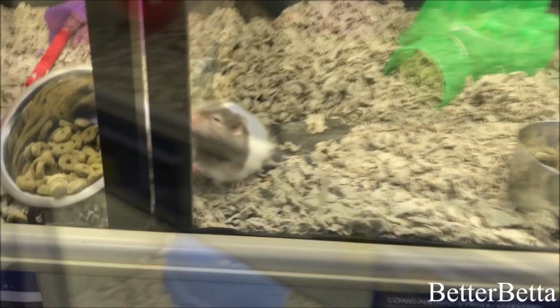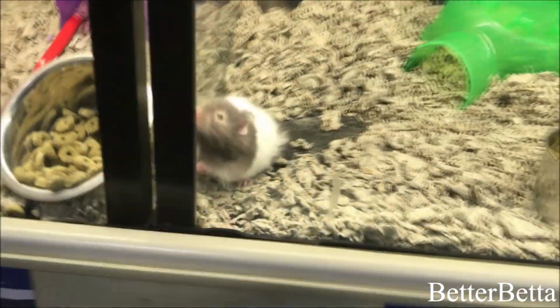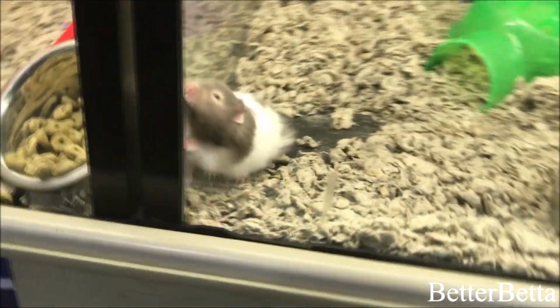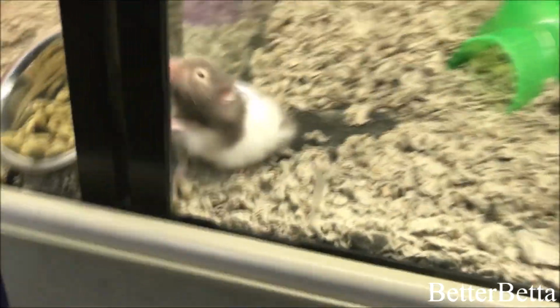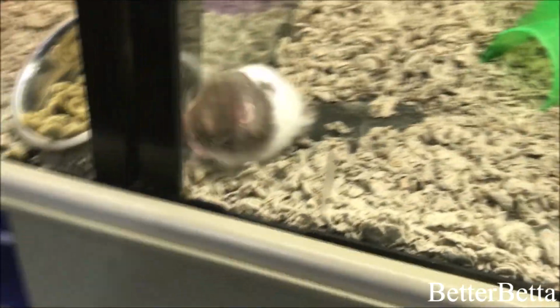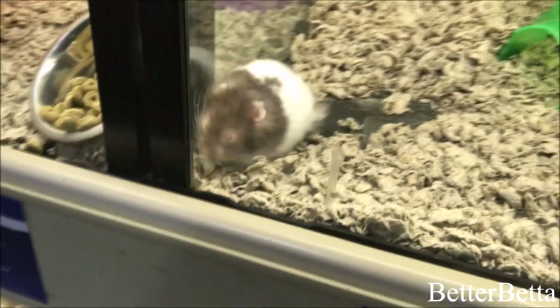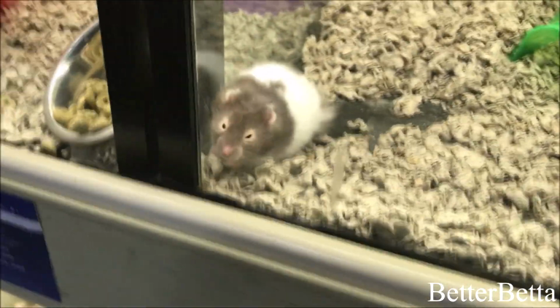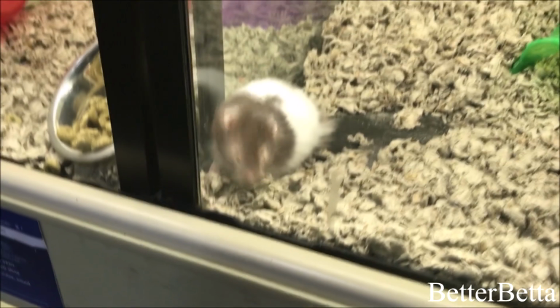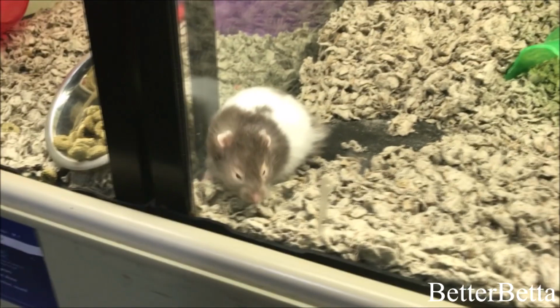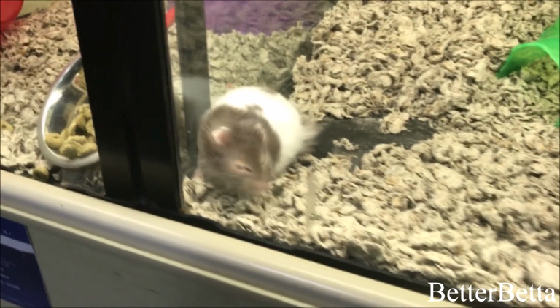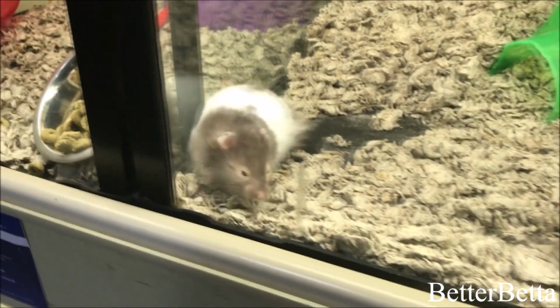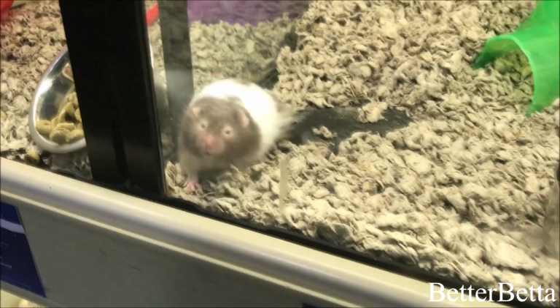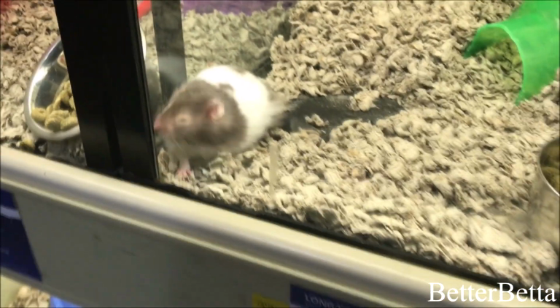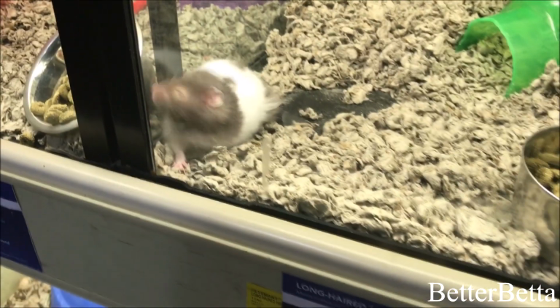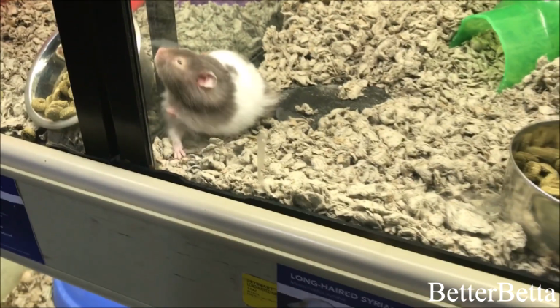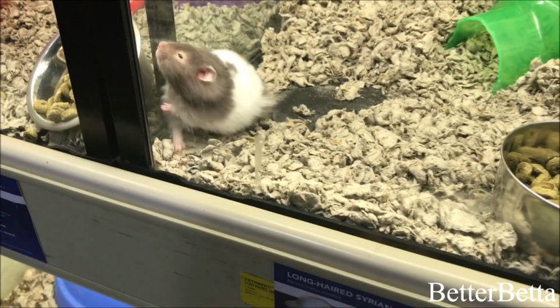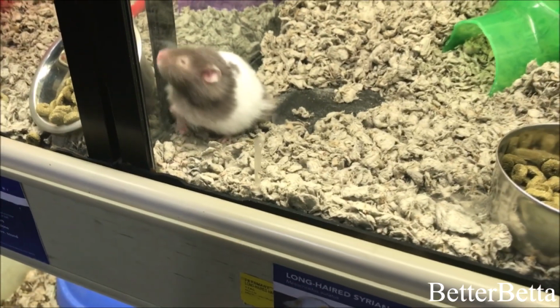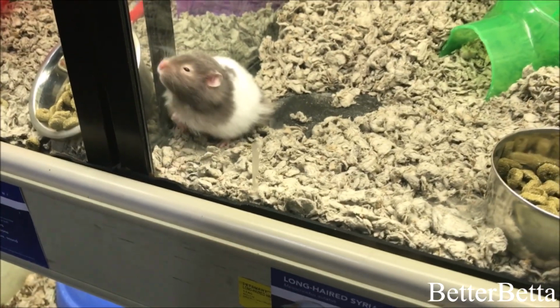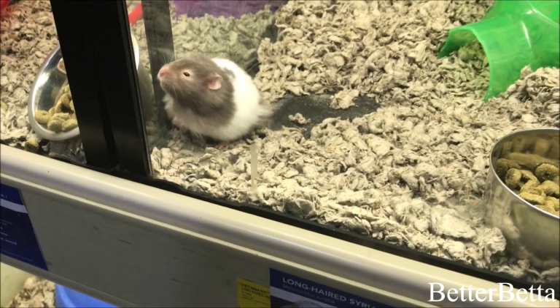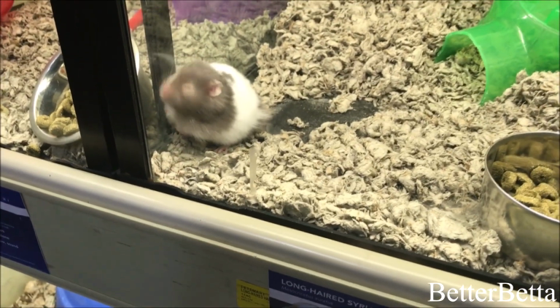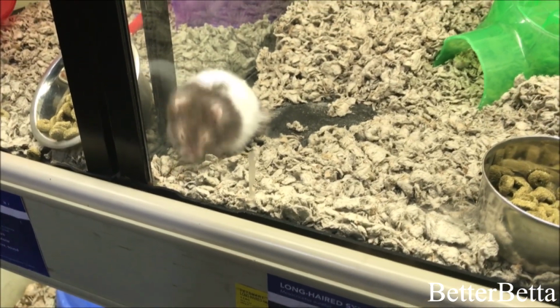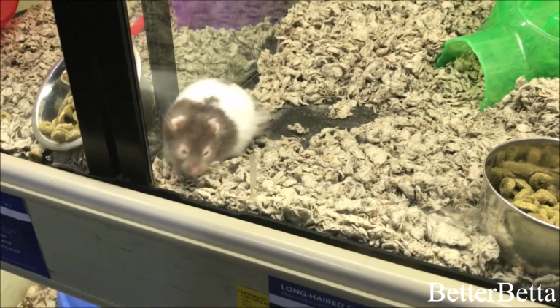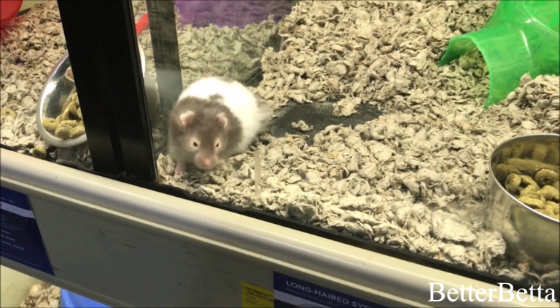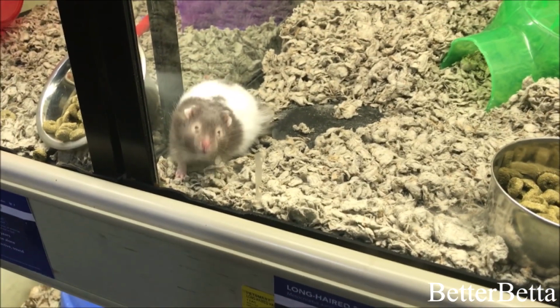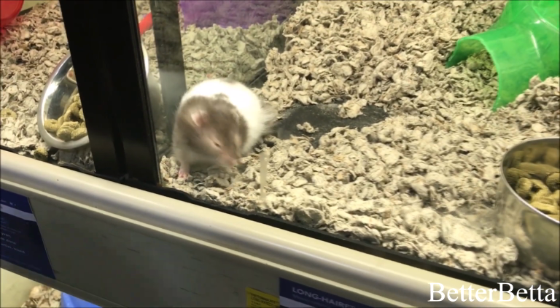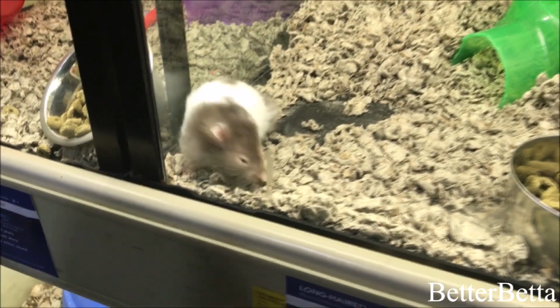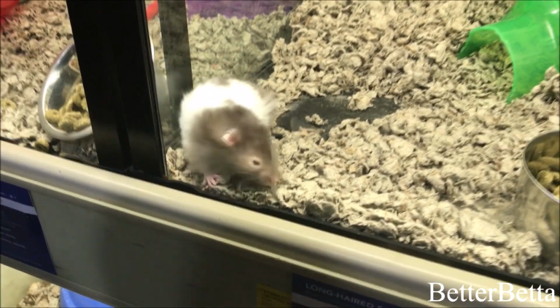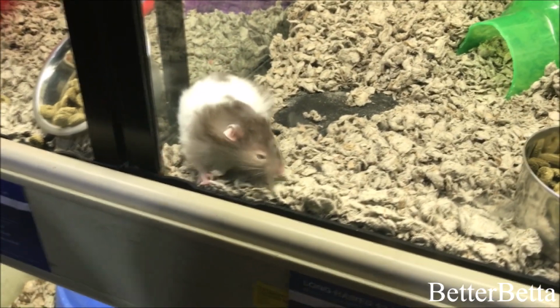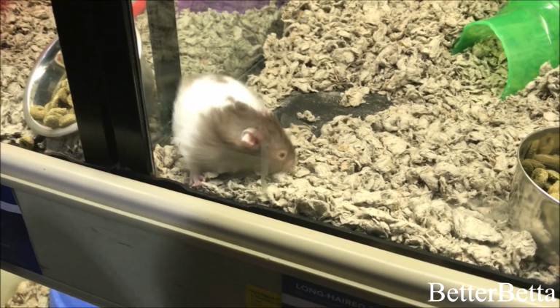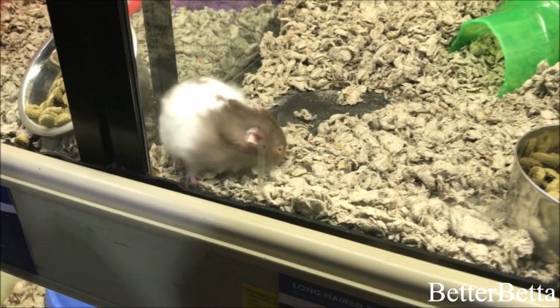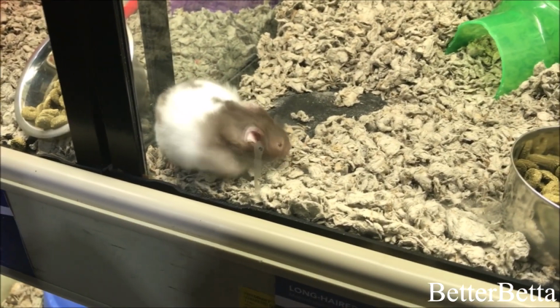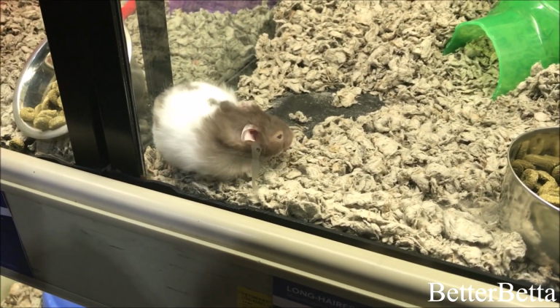That would be the kind of hamster I'd get if I got a hamster. I just find them so cute.